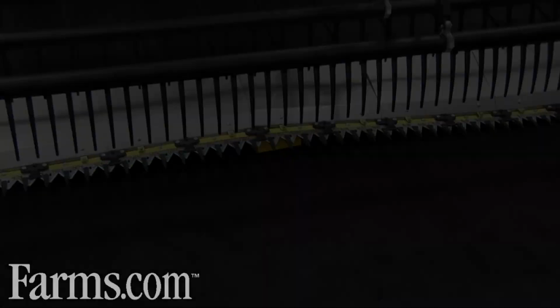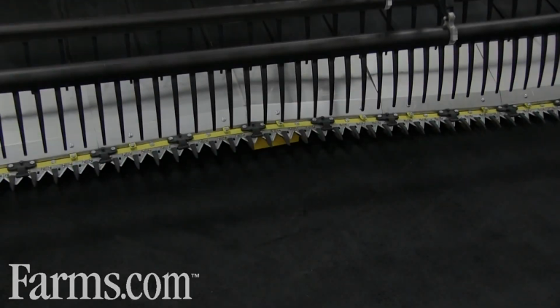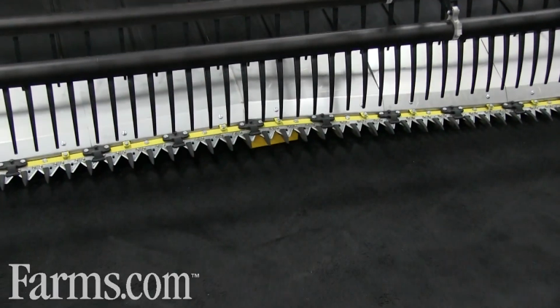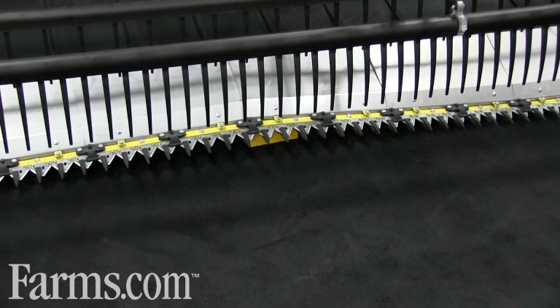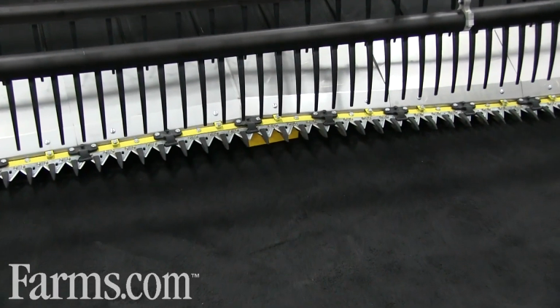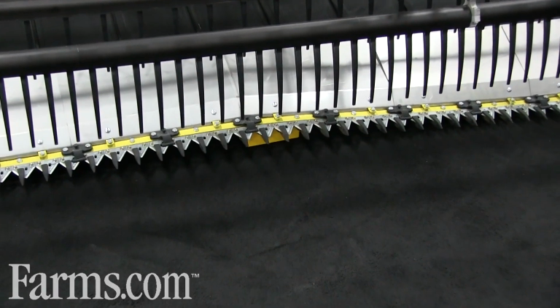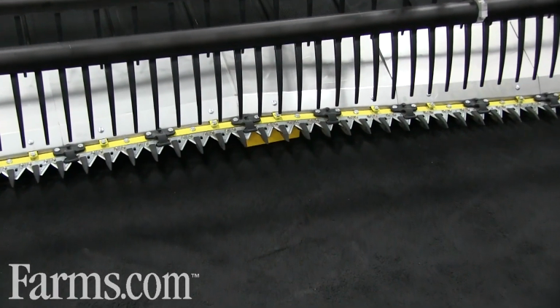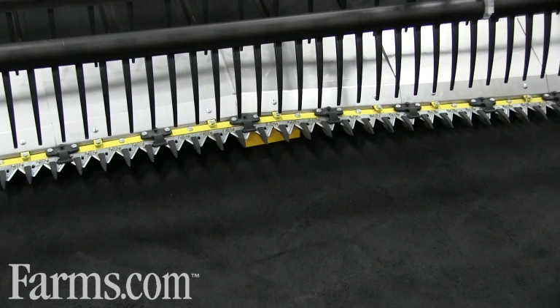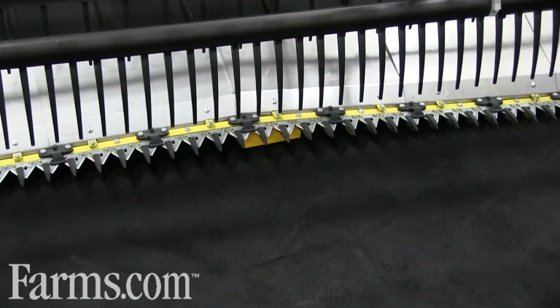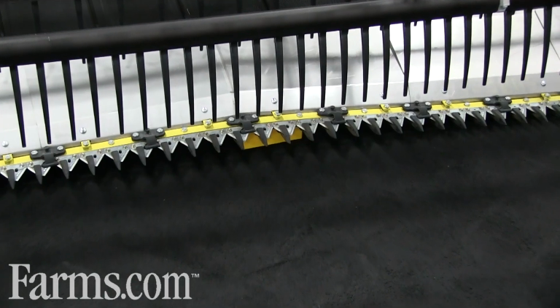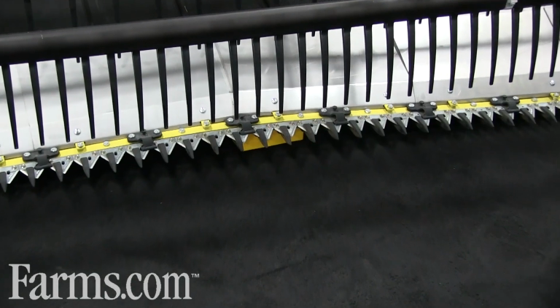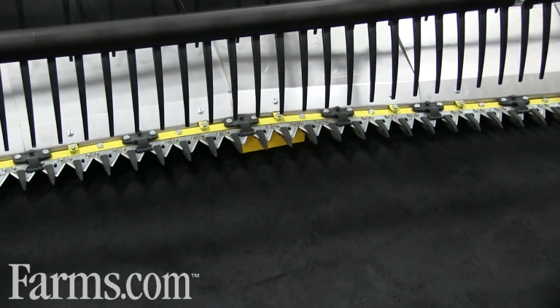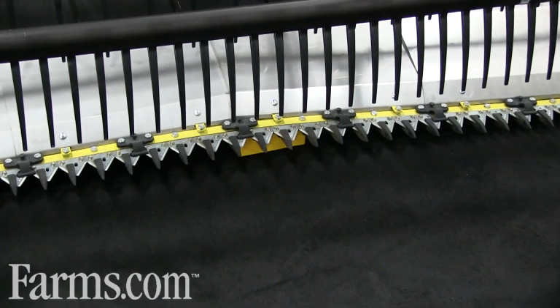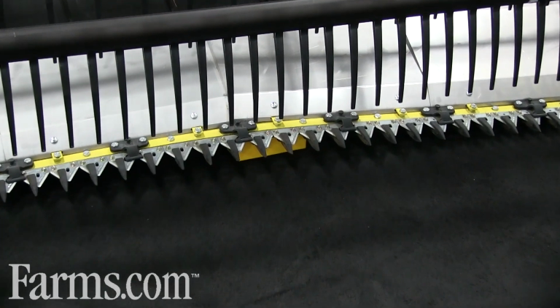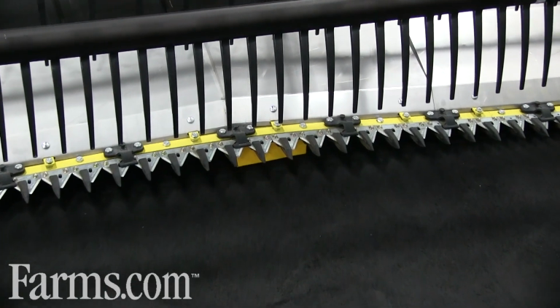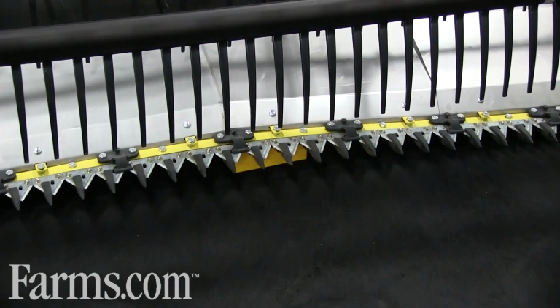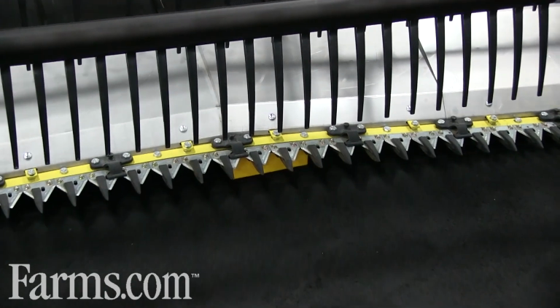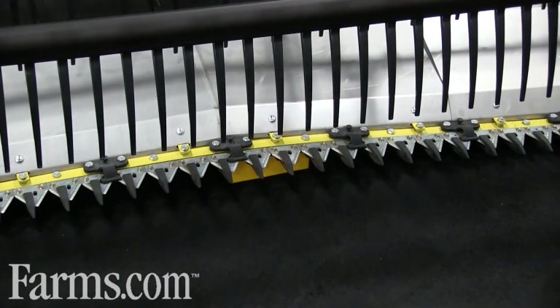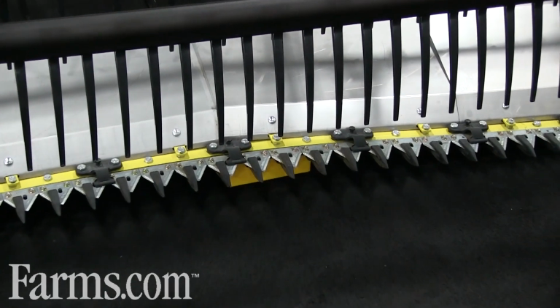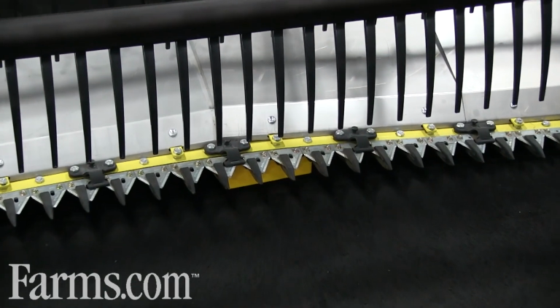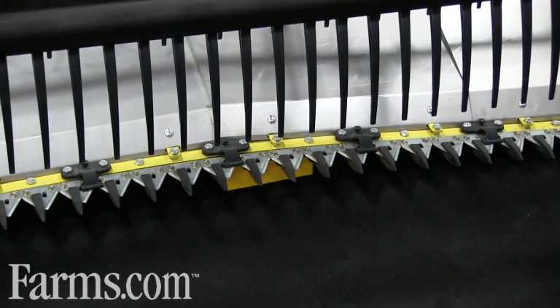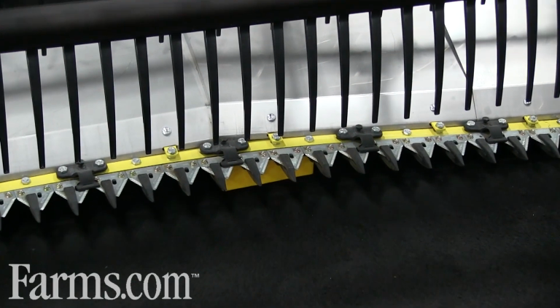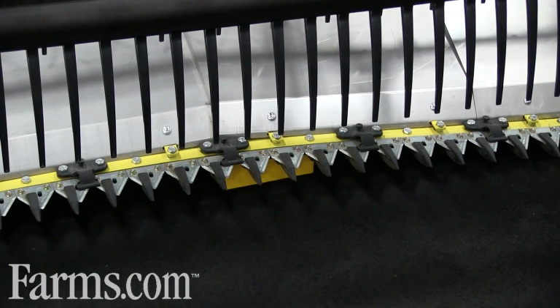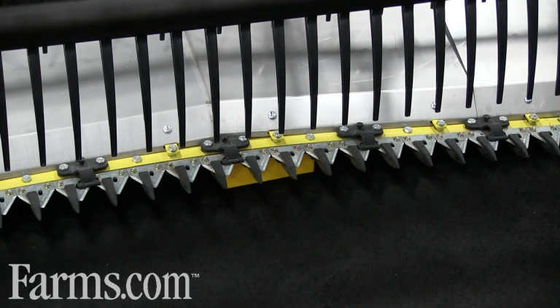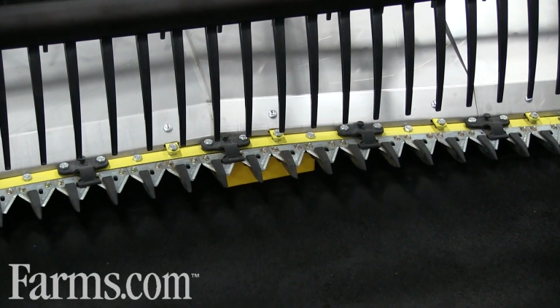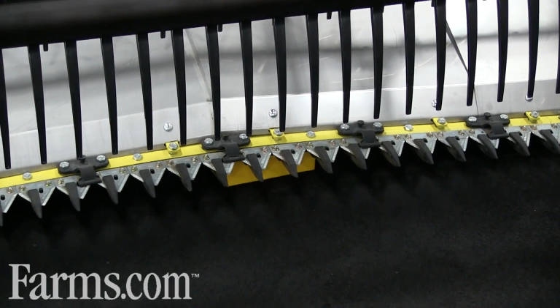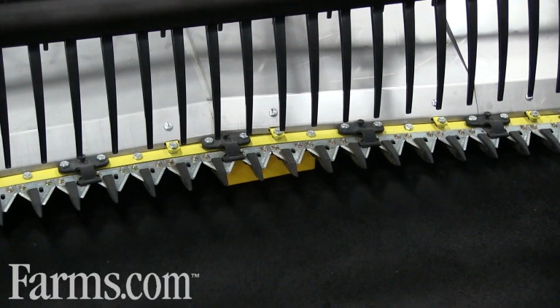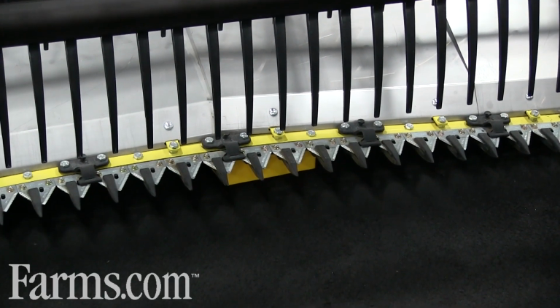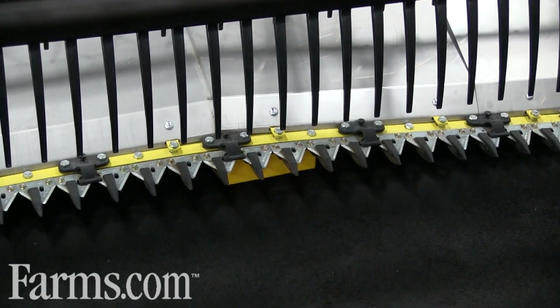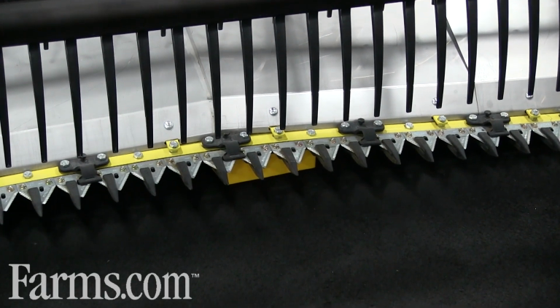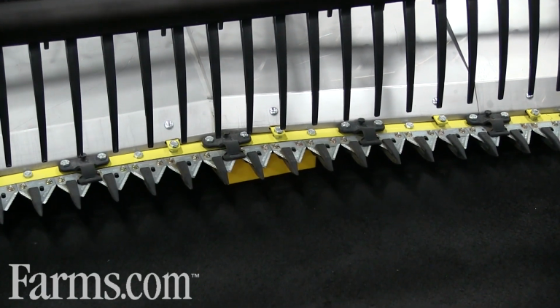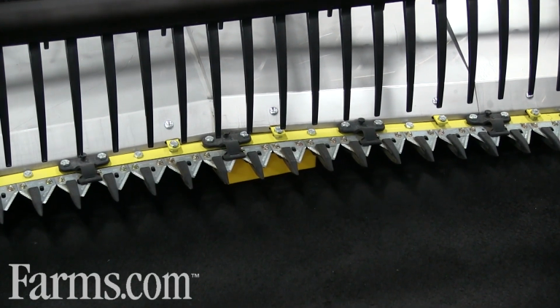This is Honey Bee's Flexible Cutter Bar with 9 inches of flex. It can contour the ground in any conditions.